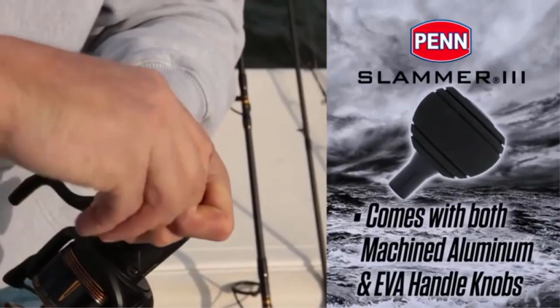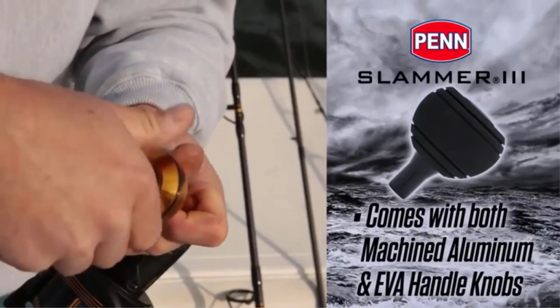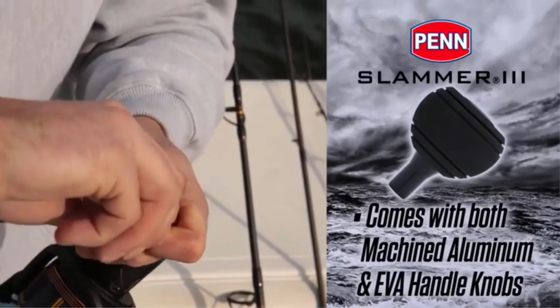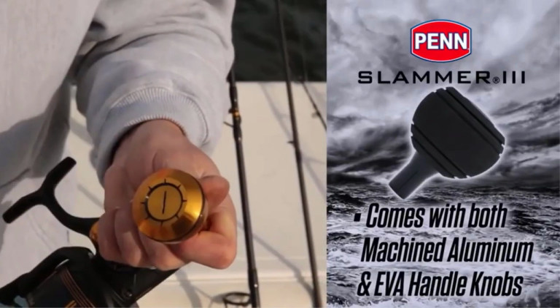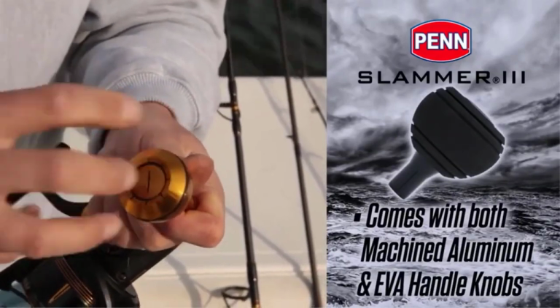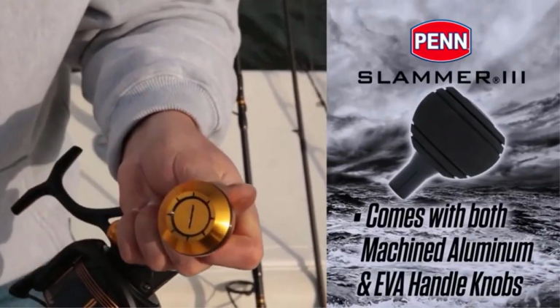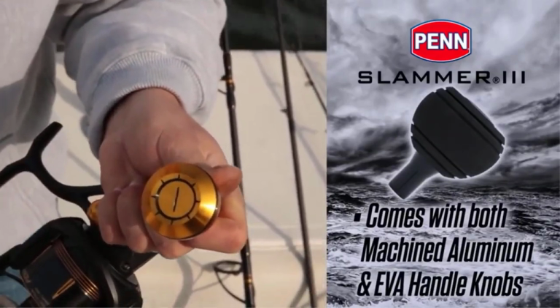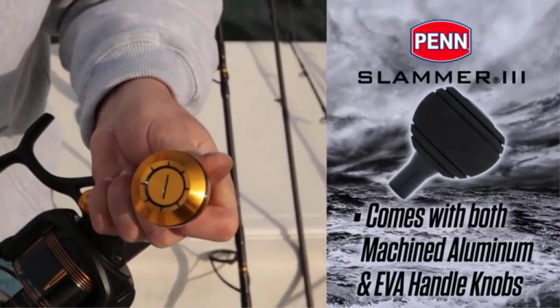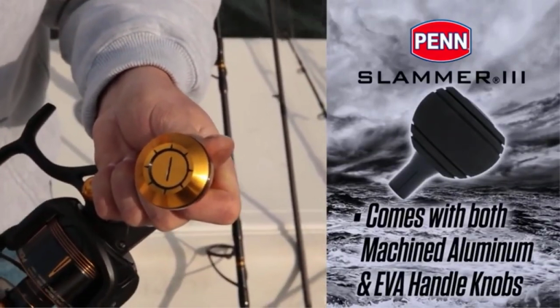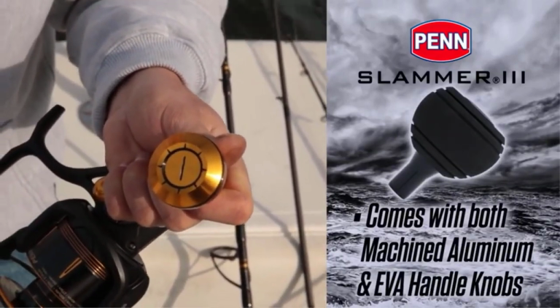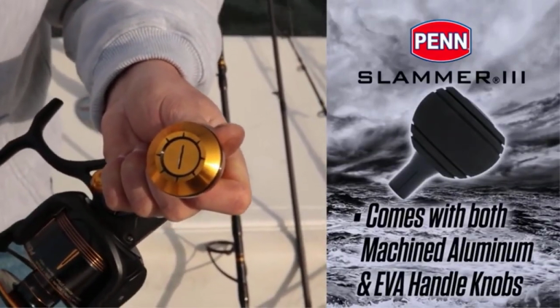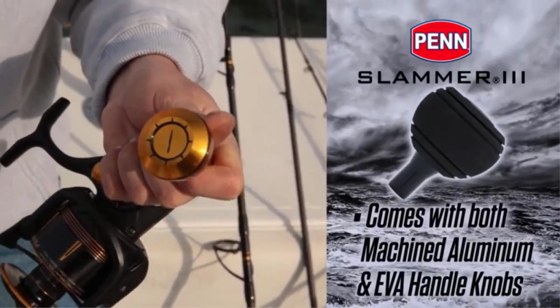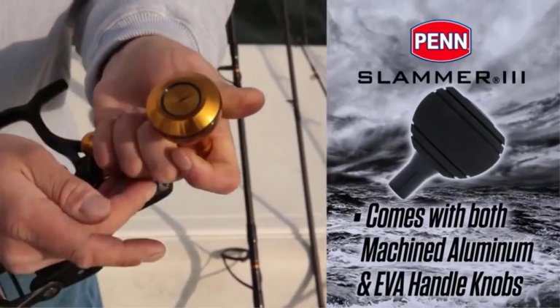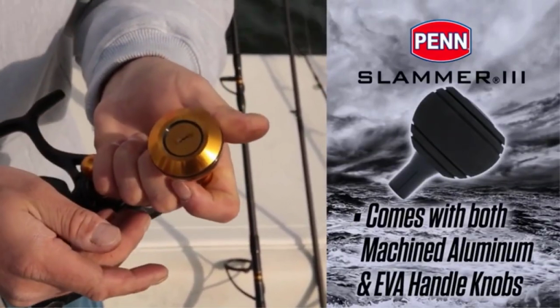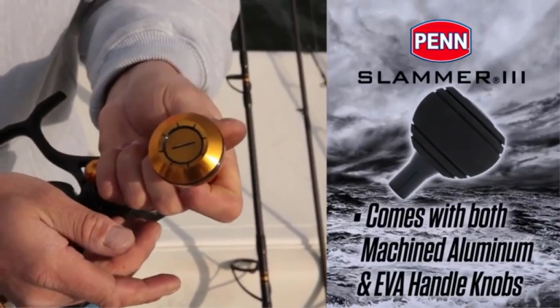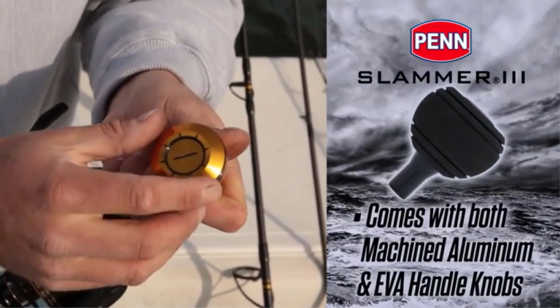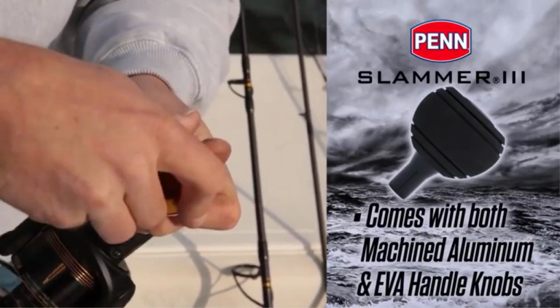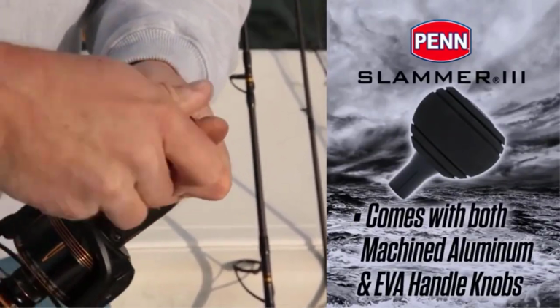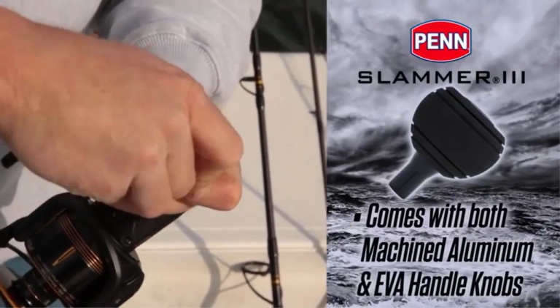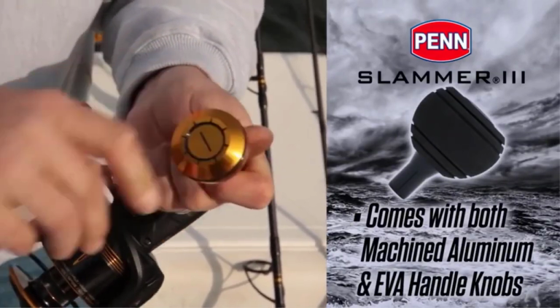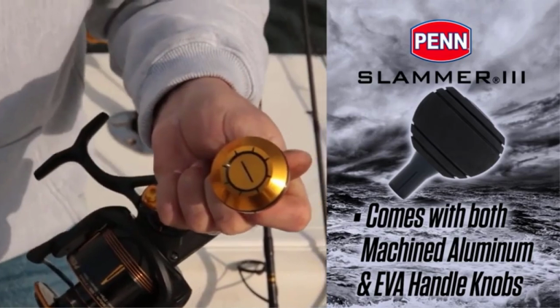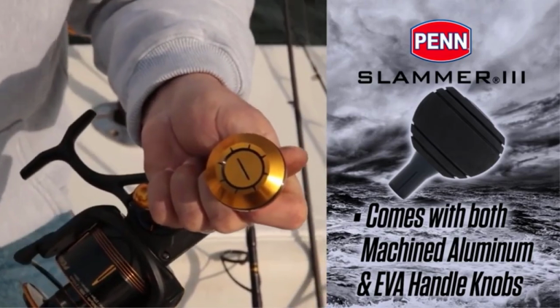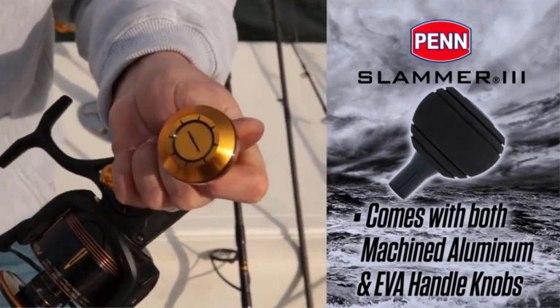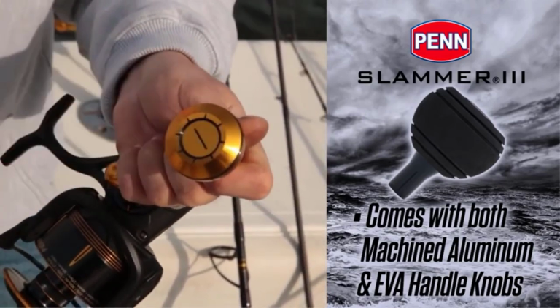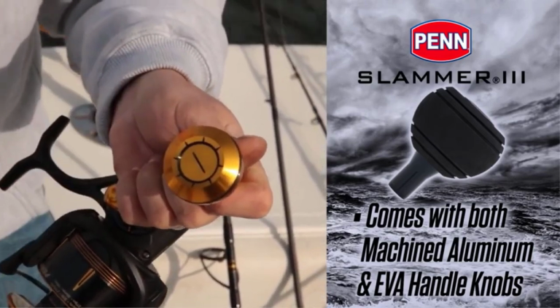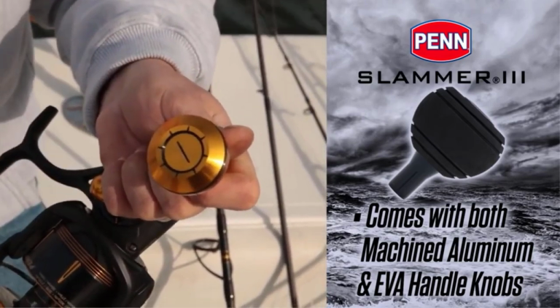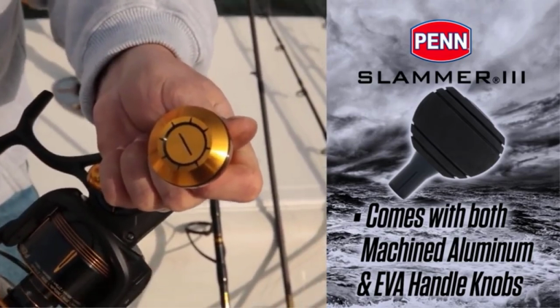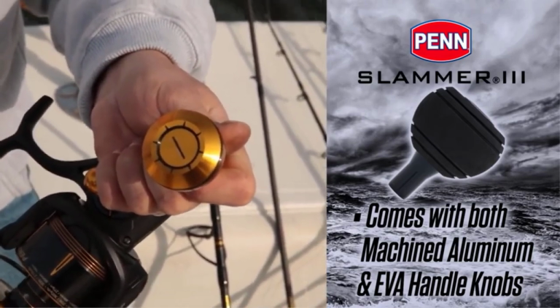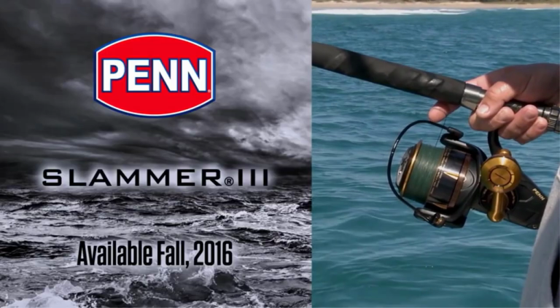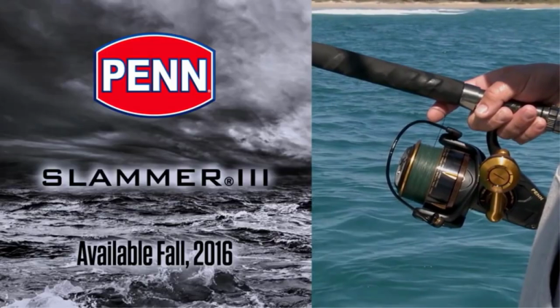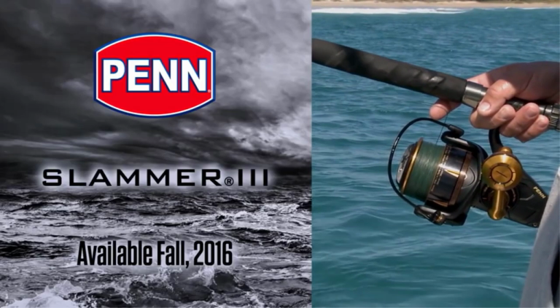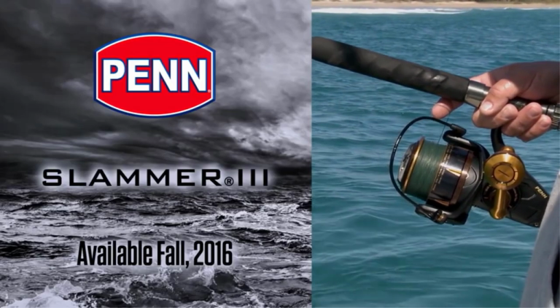With the Slammer 3, you can chase all sorts of fish anywhere you want, regardless of whether you're a beginner or a veteran saltwater angler.